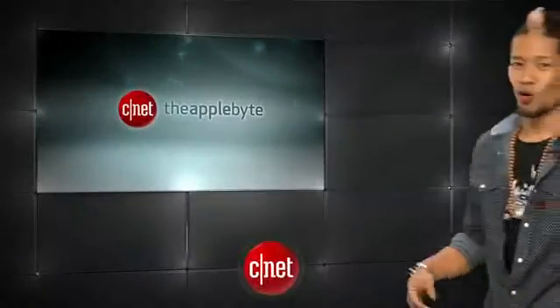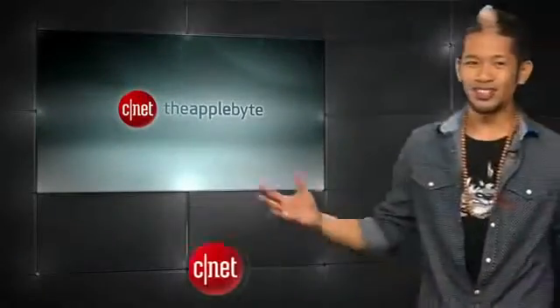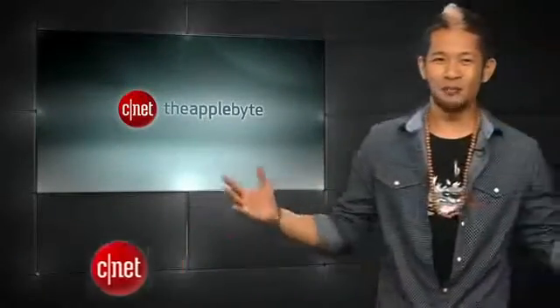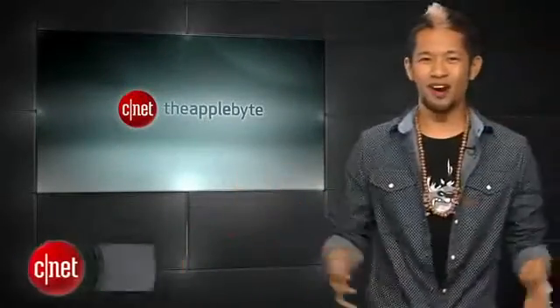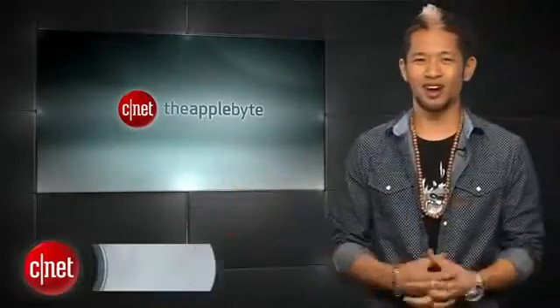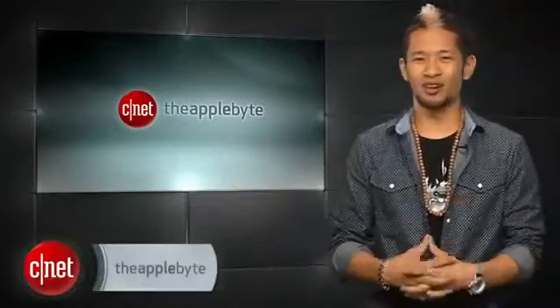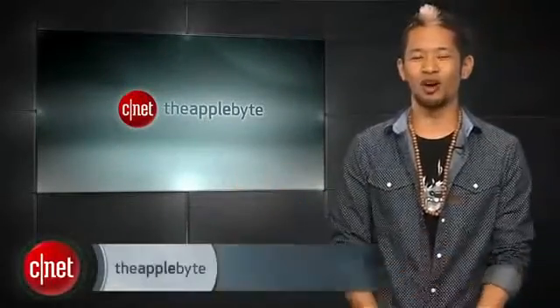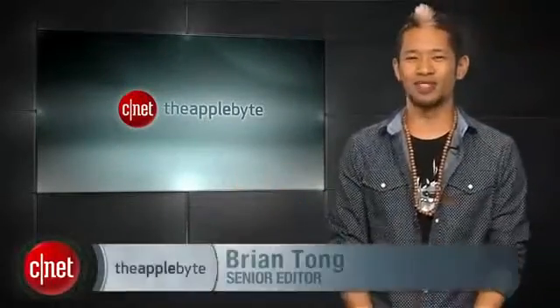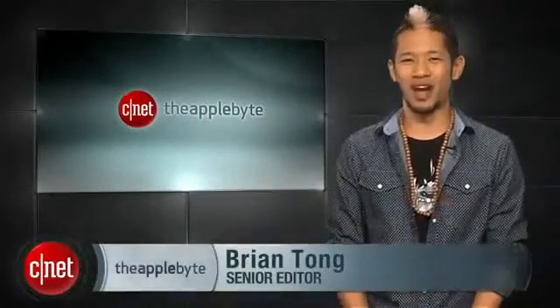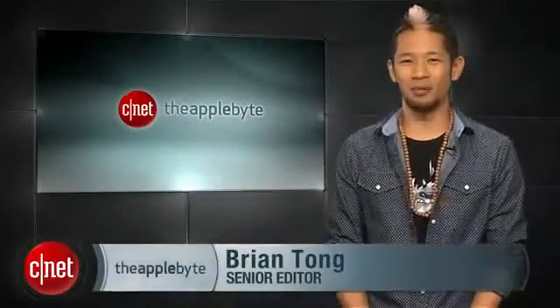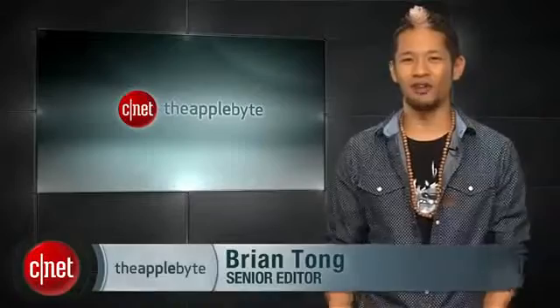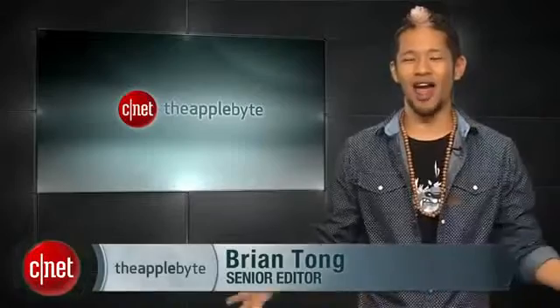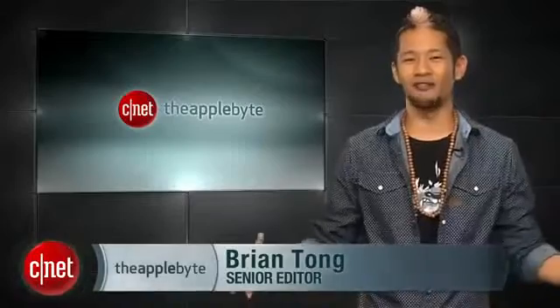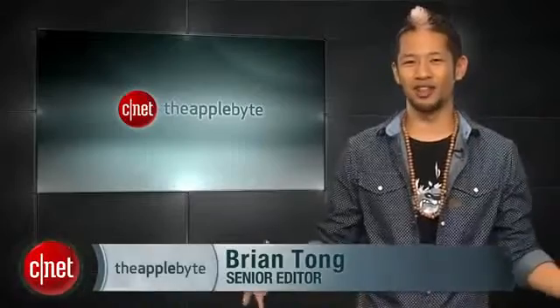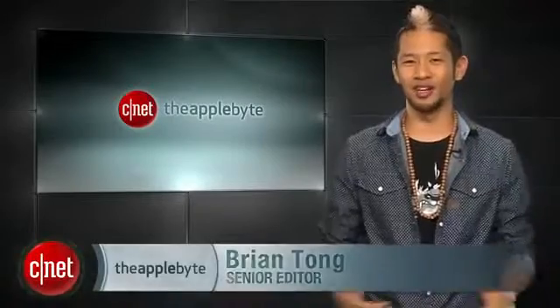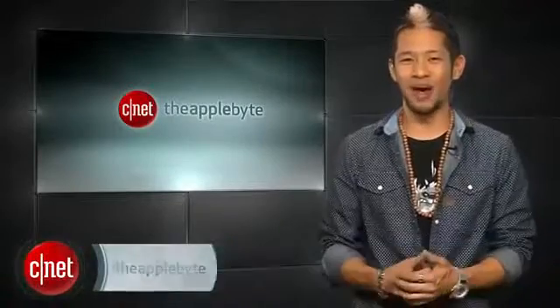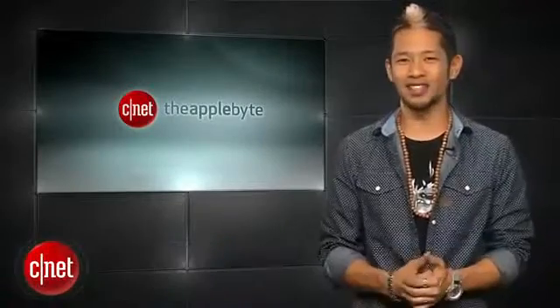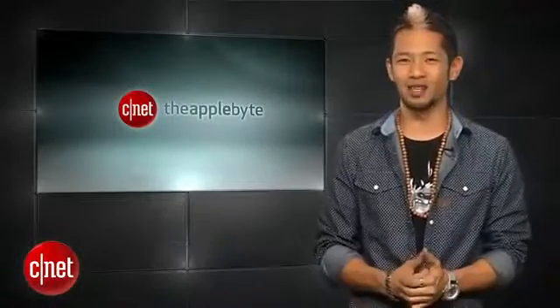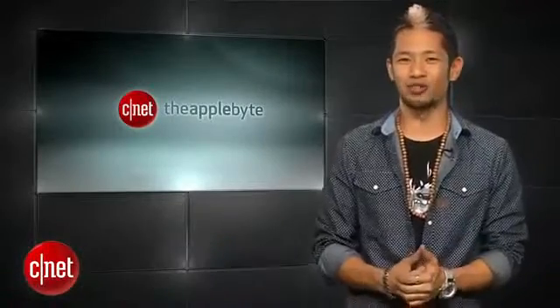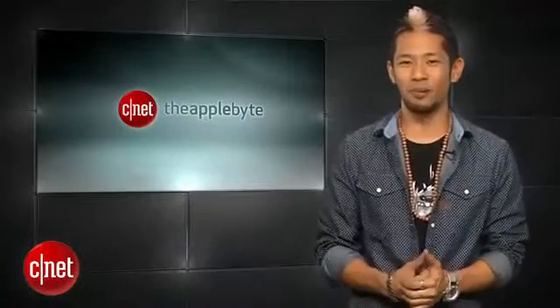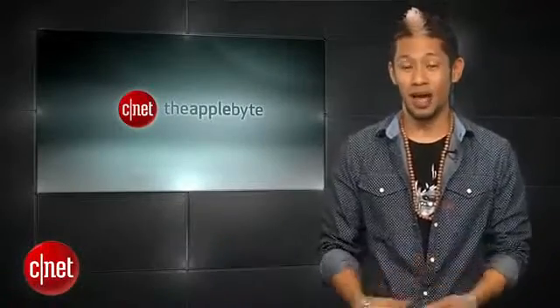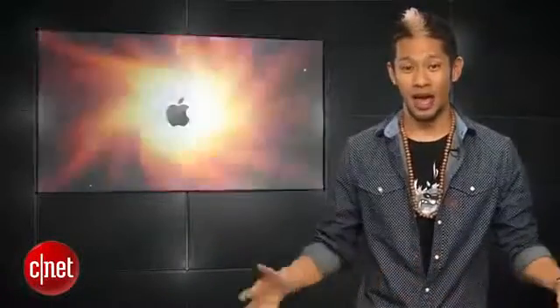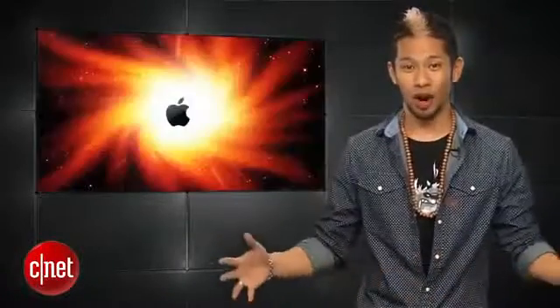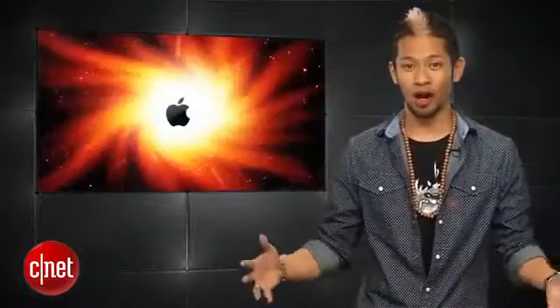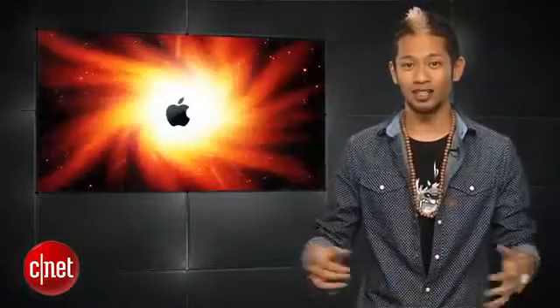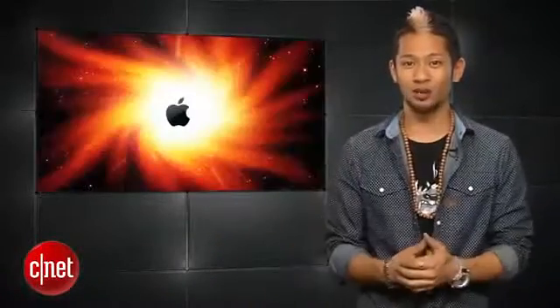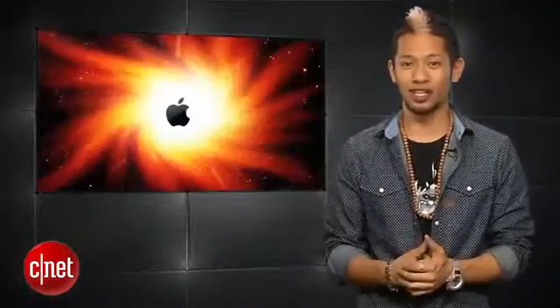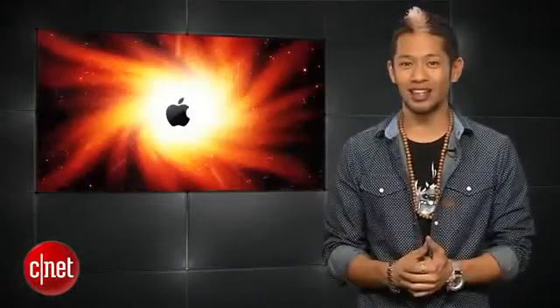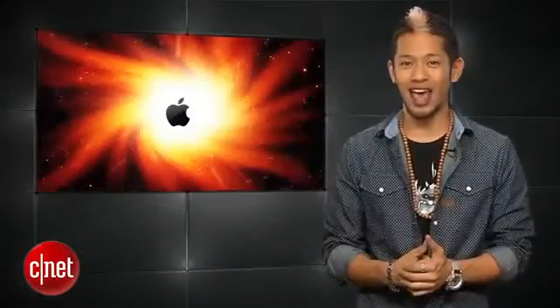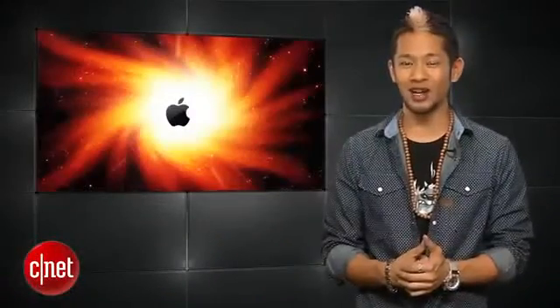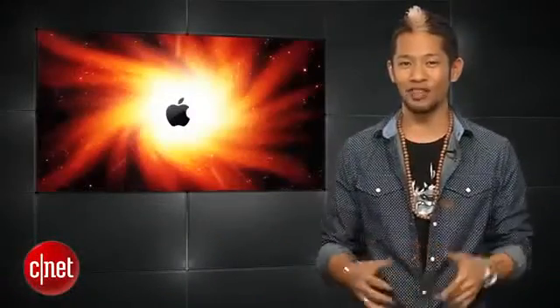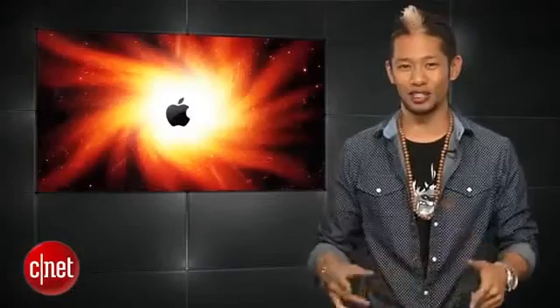What's up? Brian Tong here and welcome to the Apple Byte — everything good and bad inside the world of Apple, and our contest winners at the end of this show.